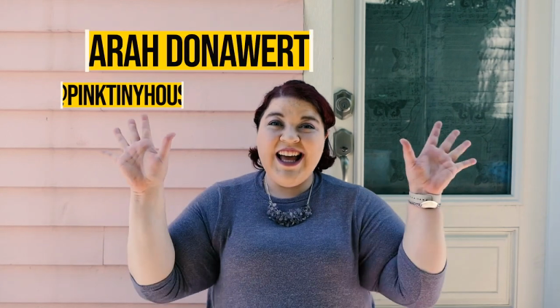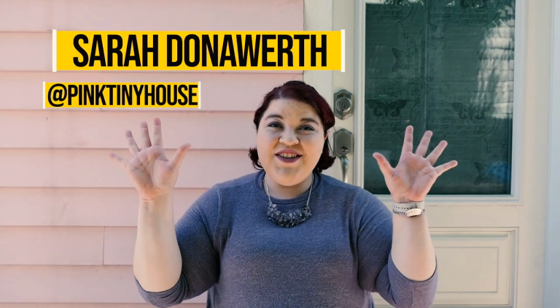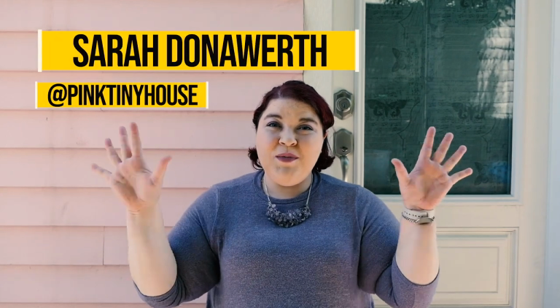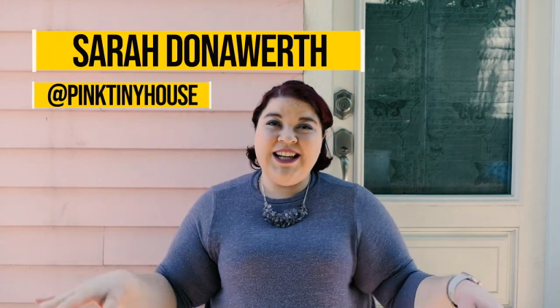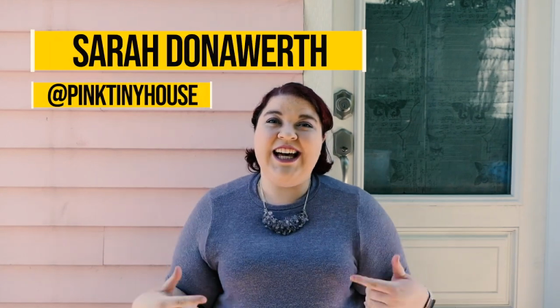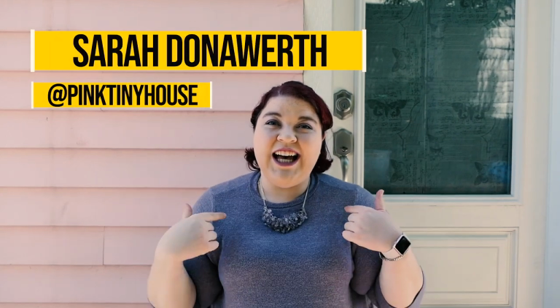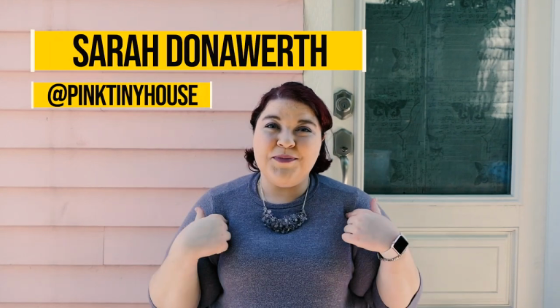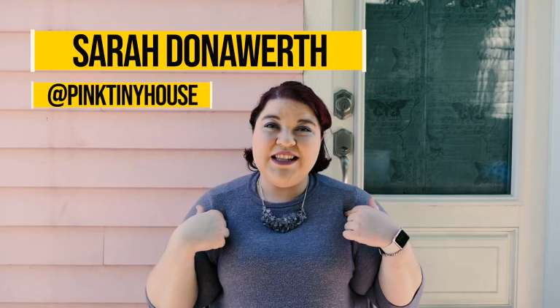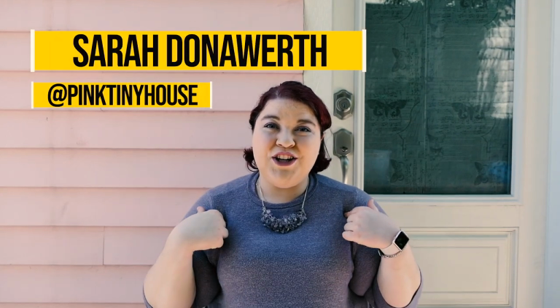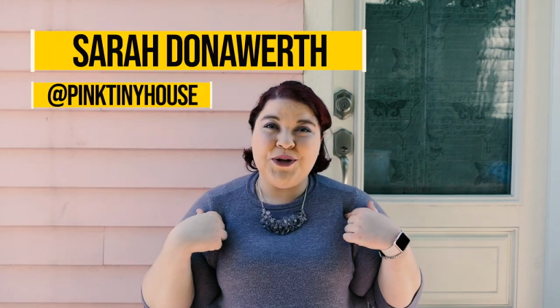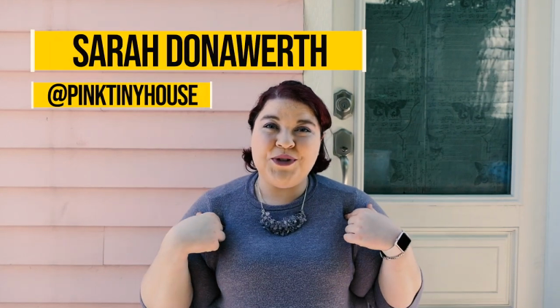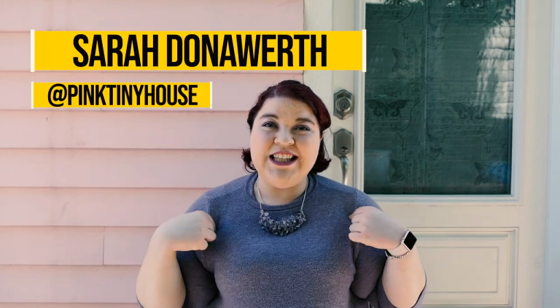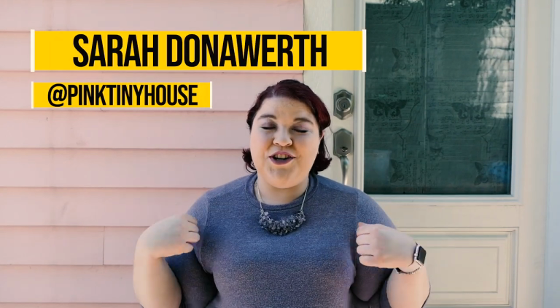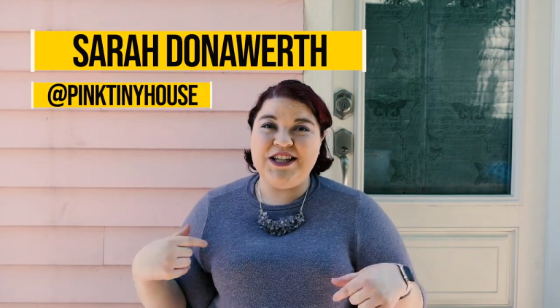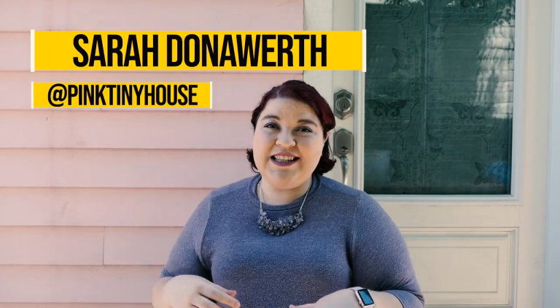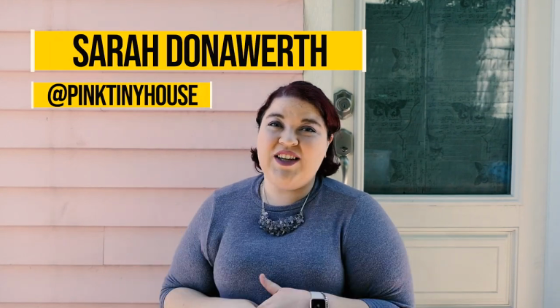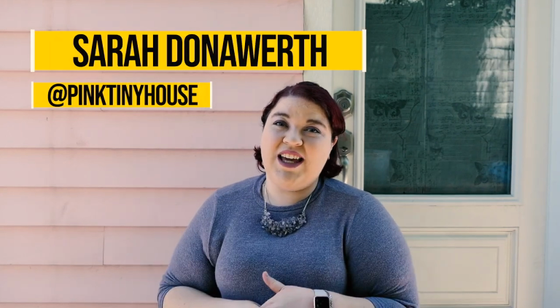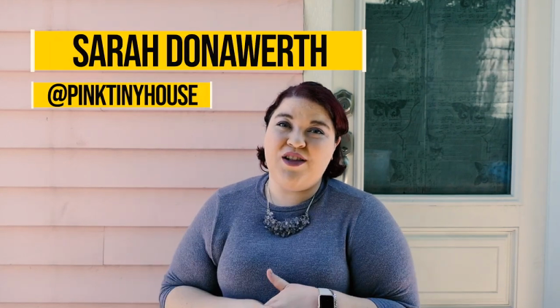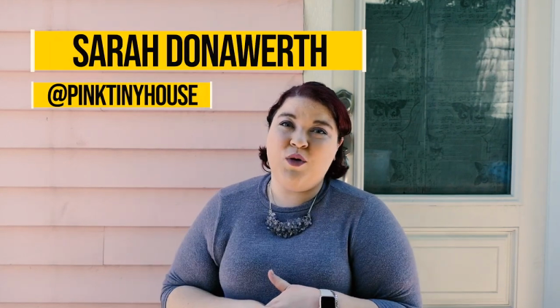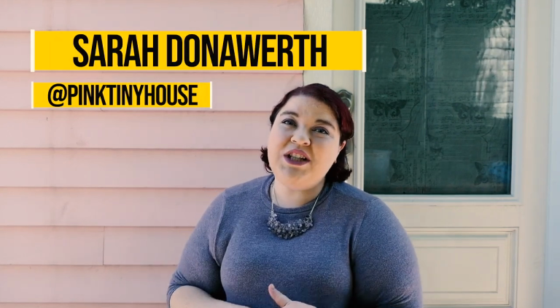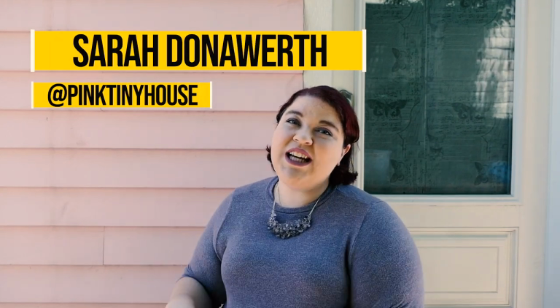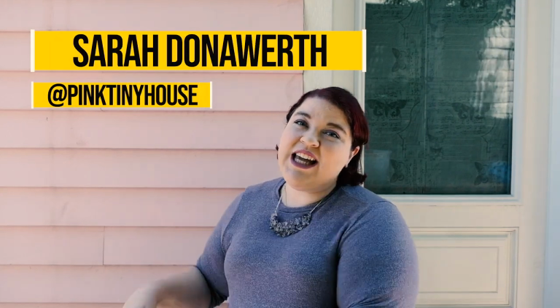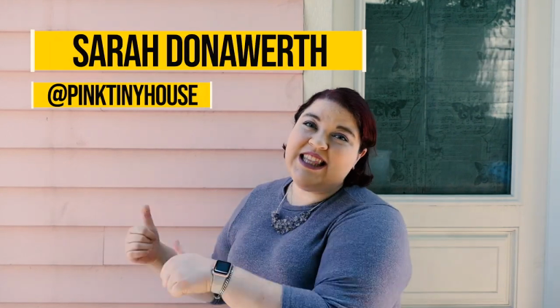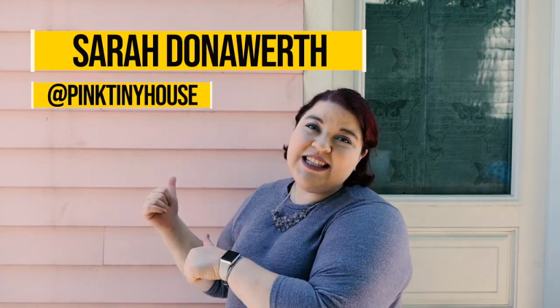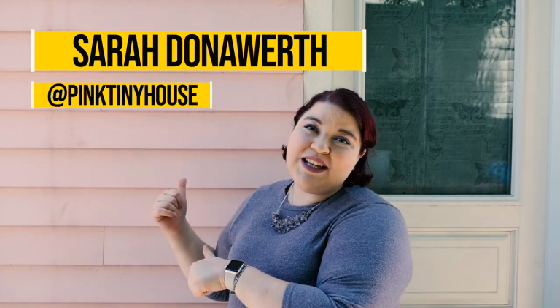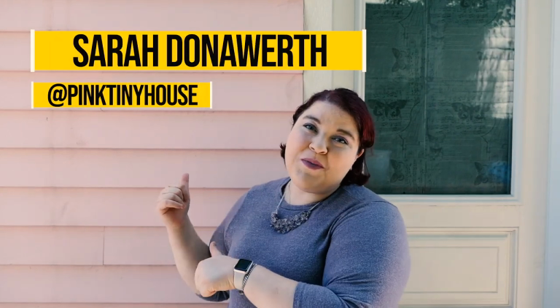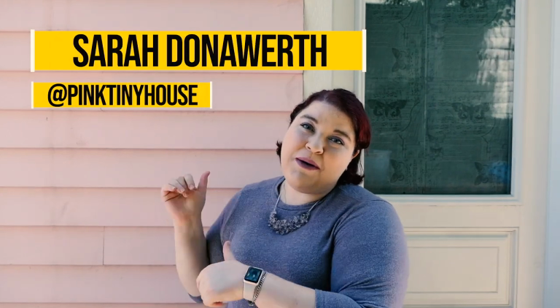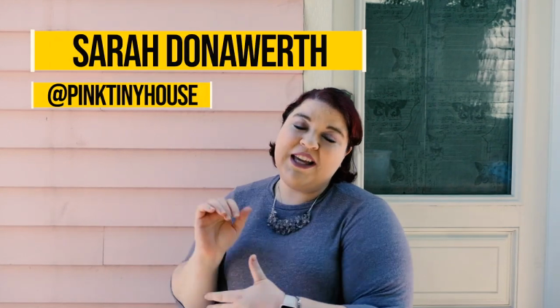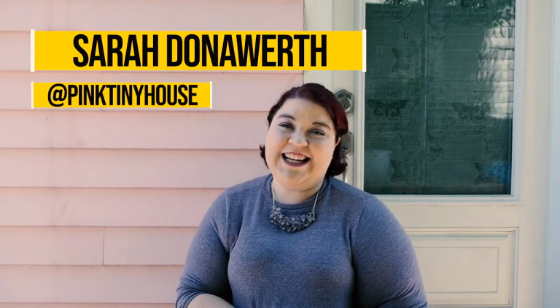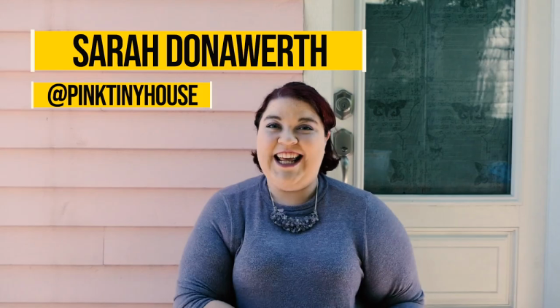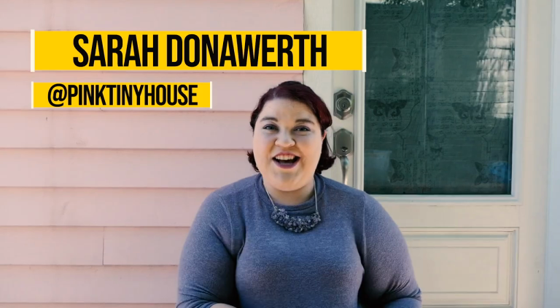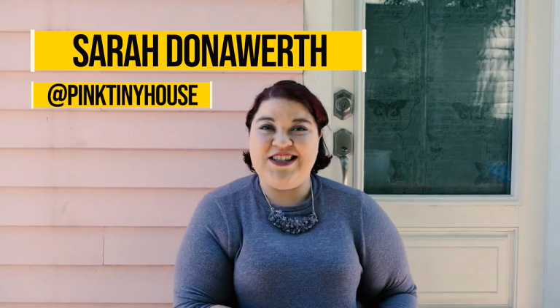Hey everybody! I am Sarah Donoworth, an artist living in California, and this is By Peak Tiny House.